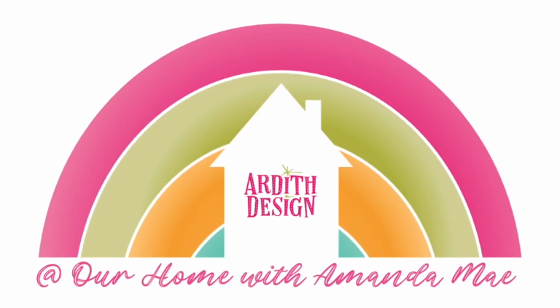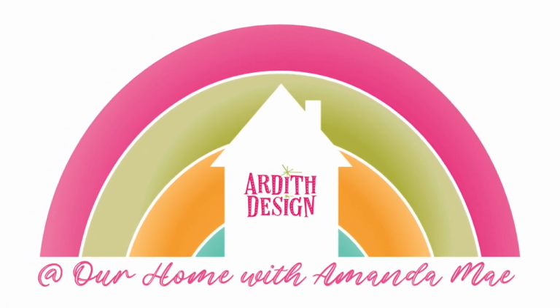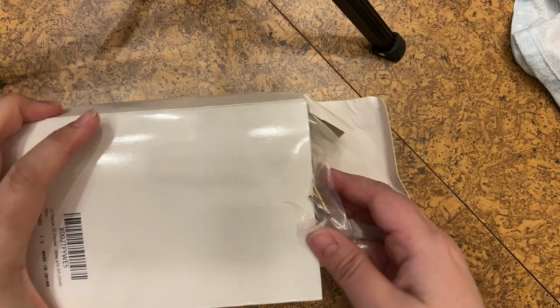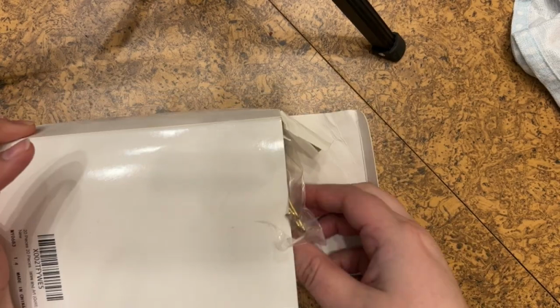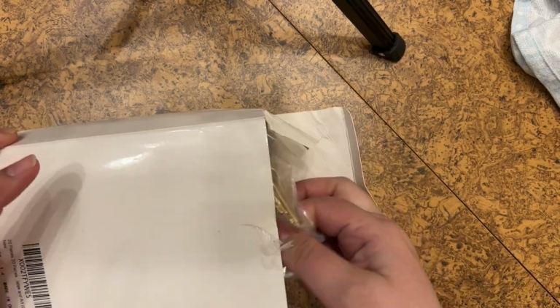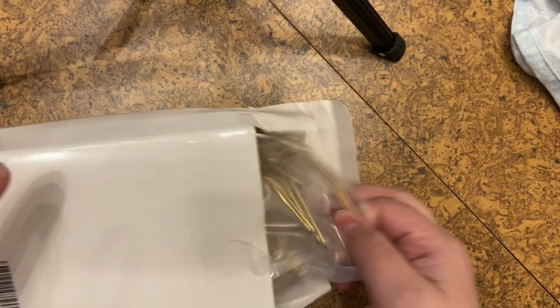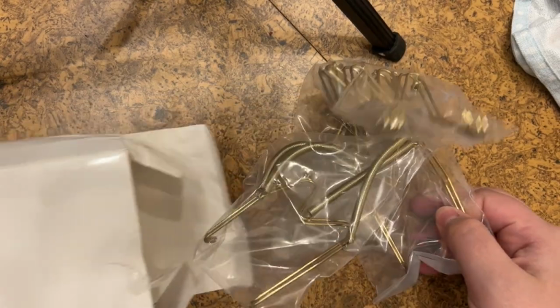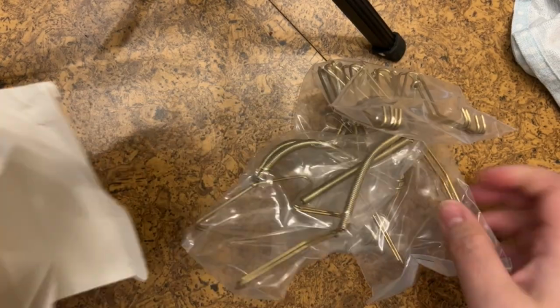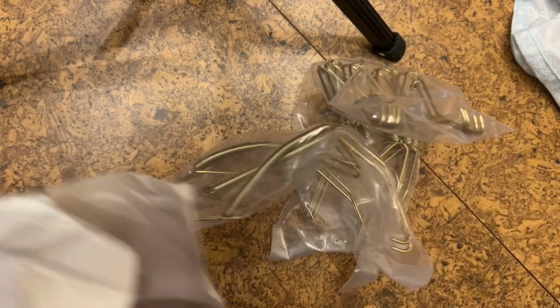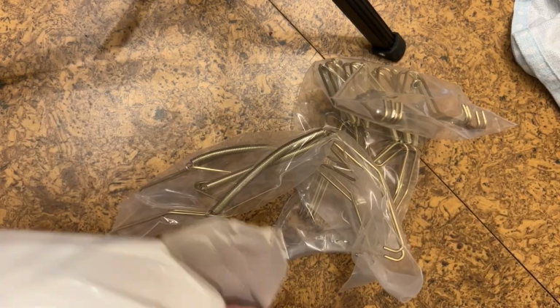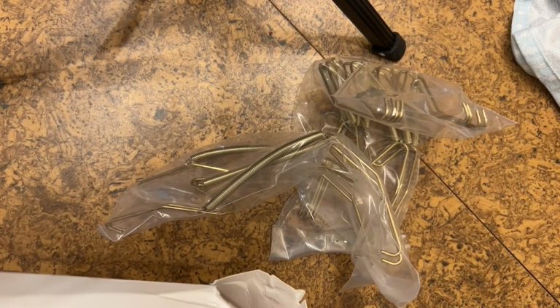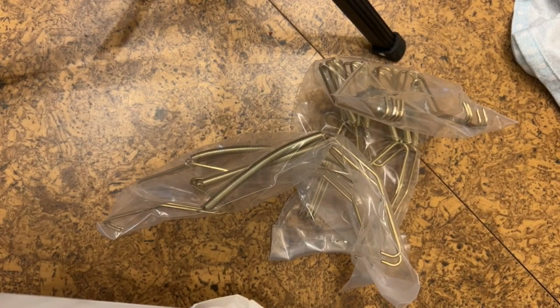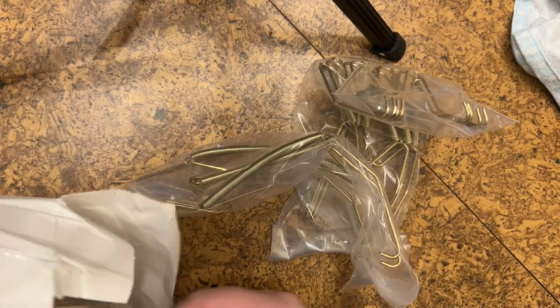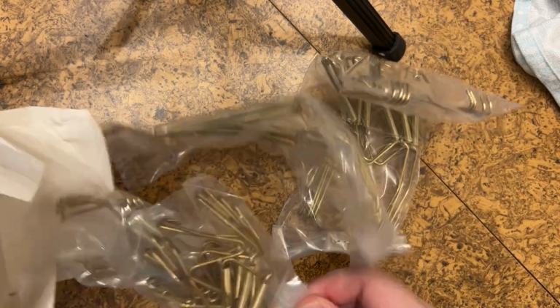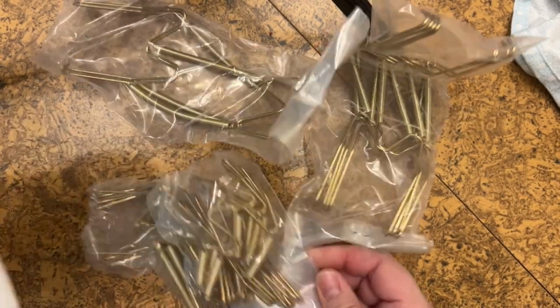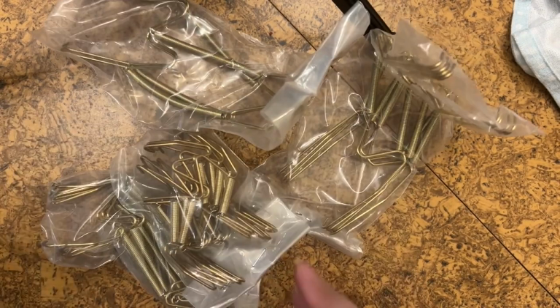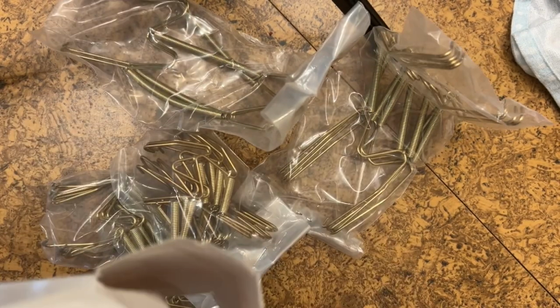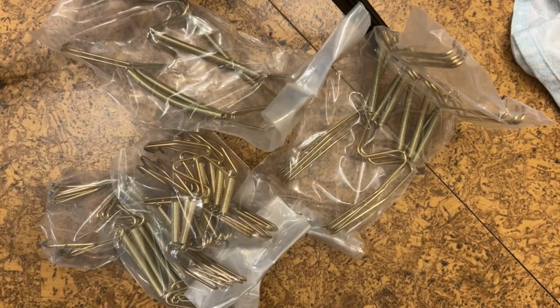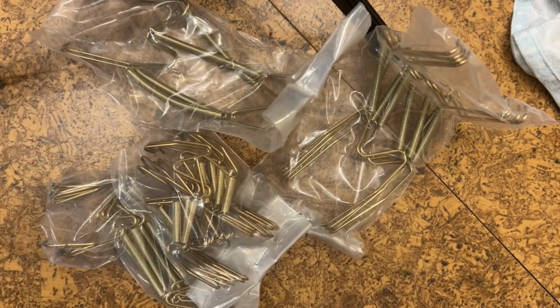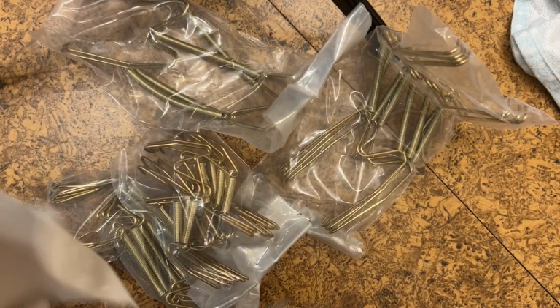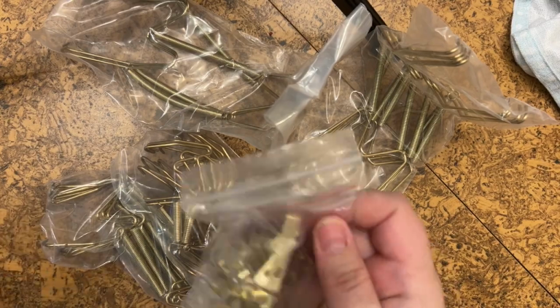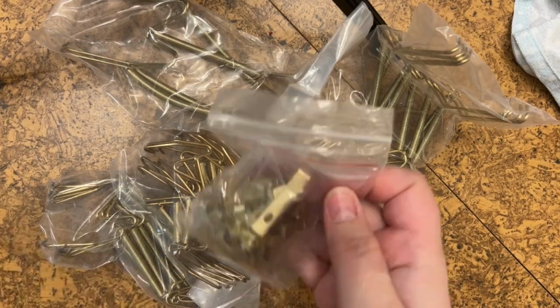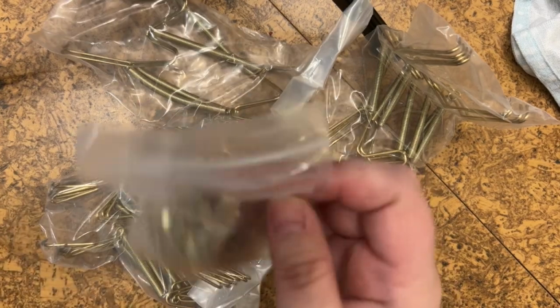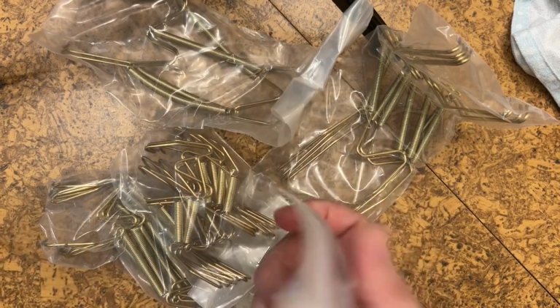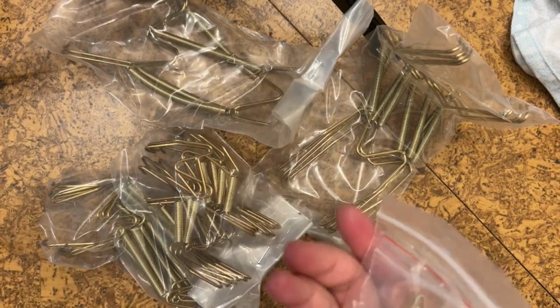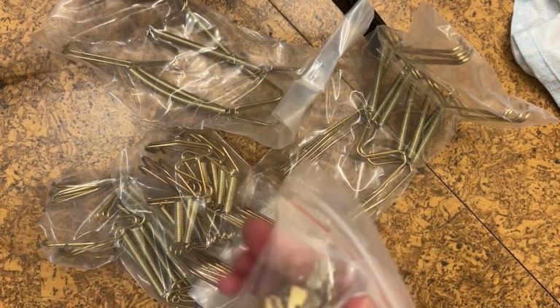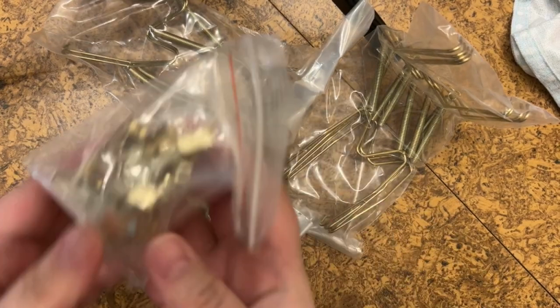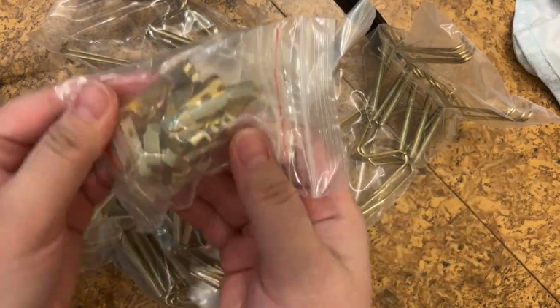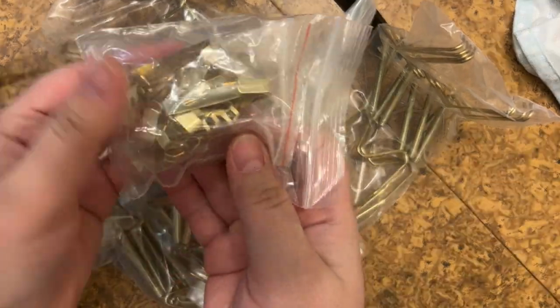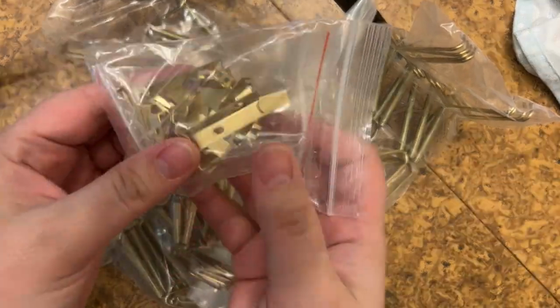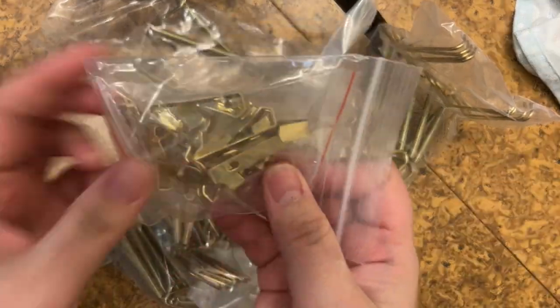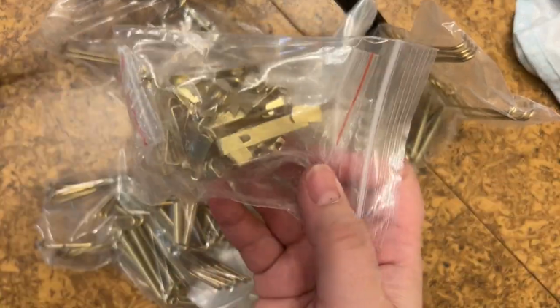Hello and welcome to my home. I'm showing you my new hardware mounting kit that I got.